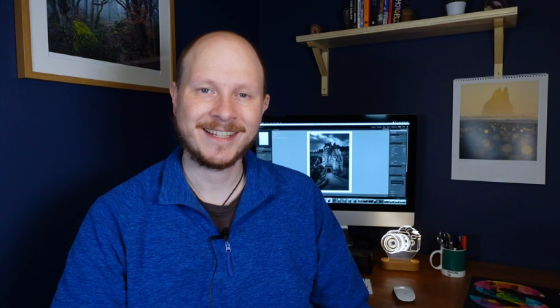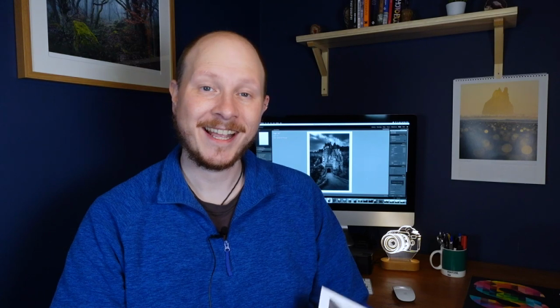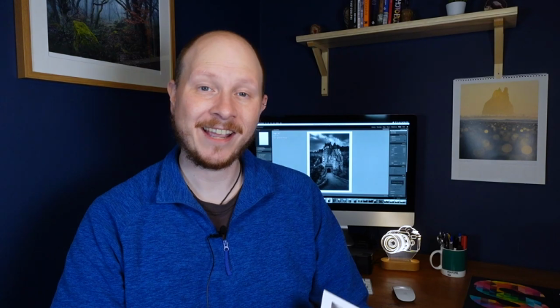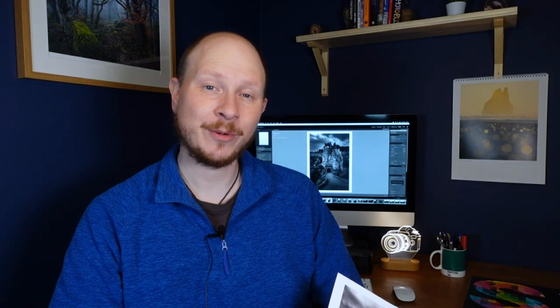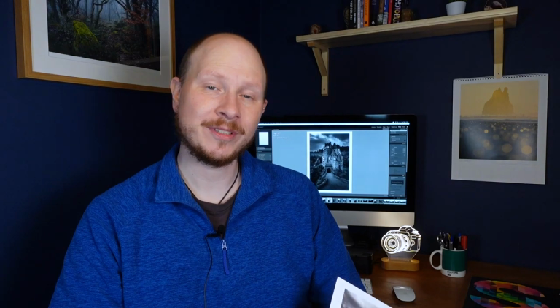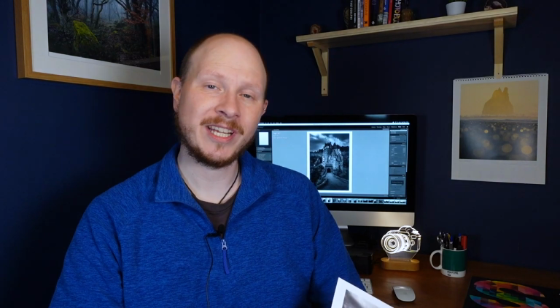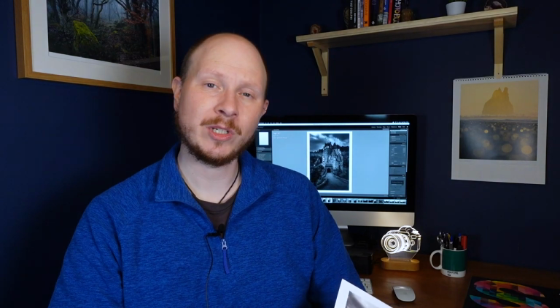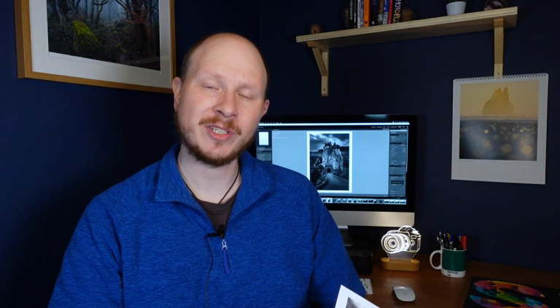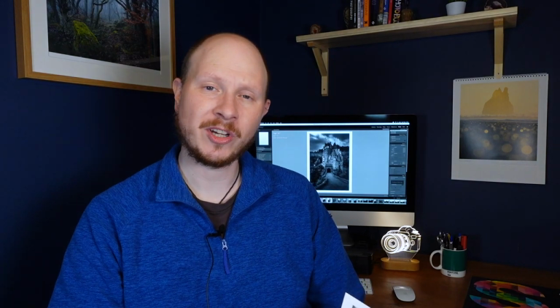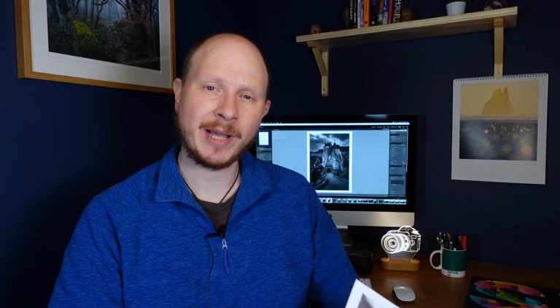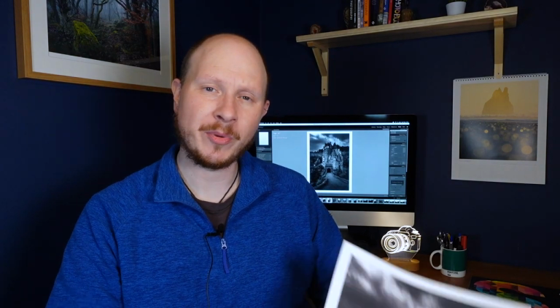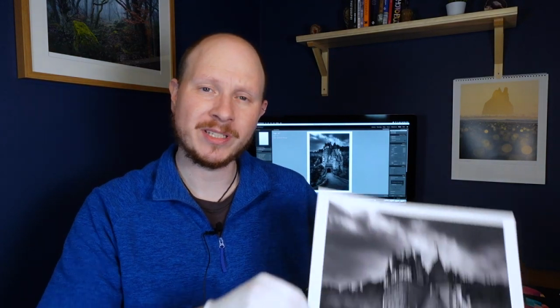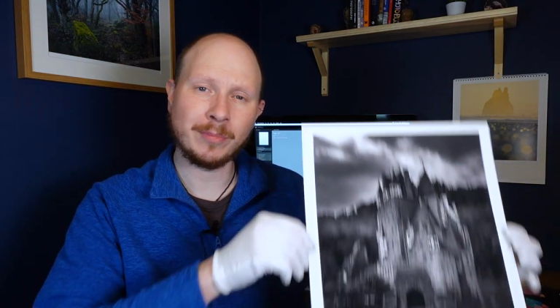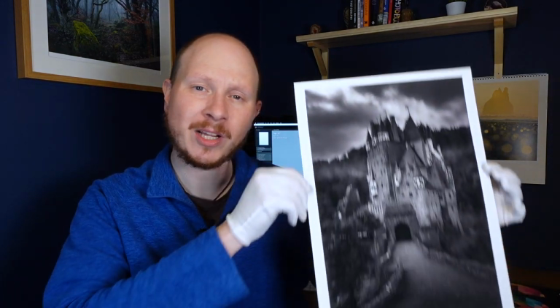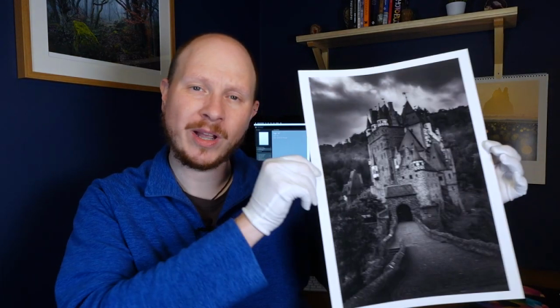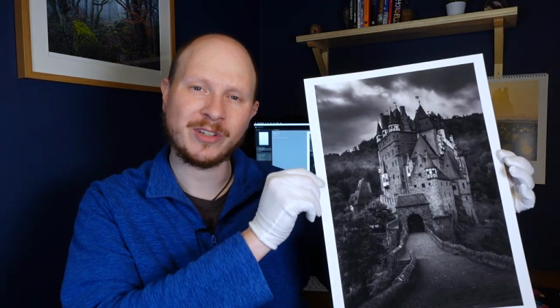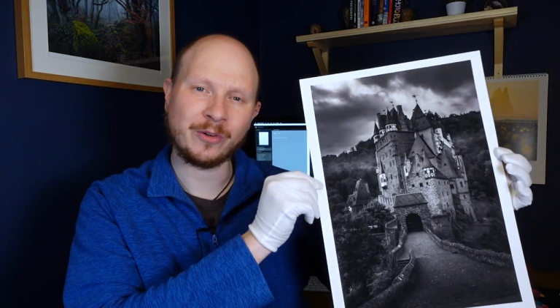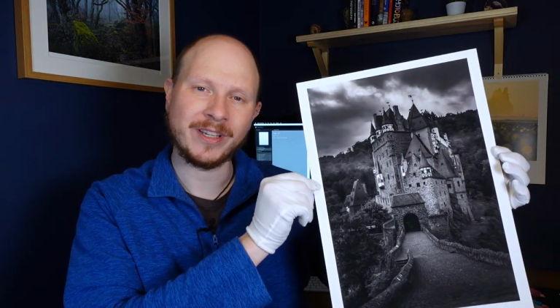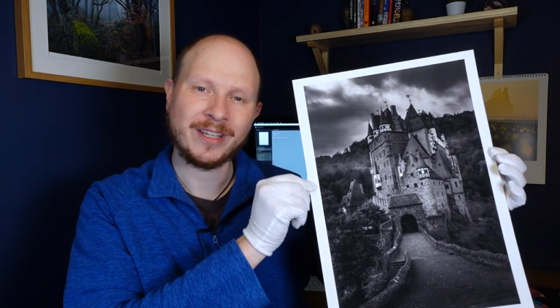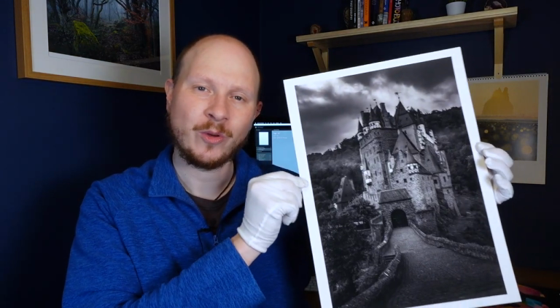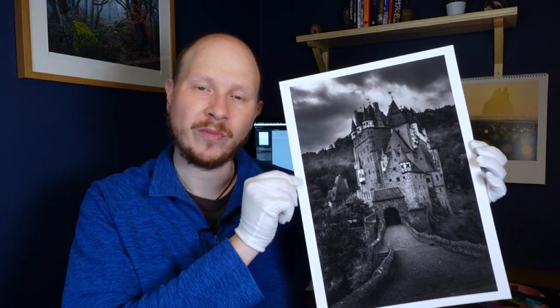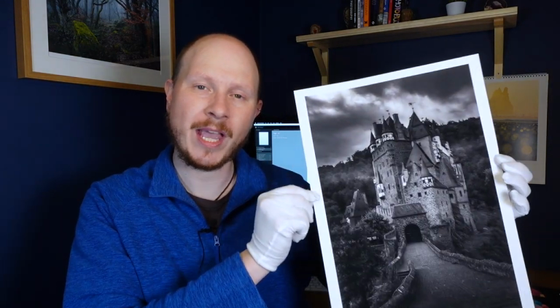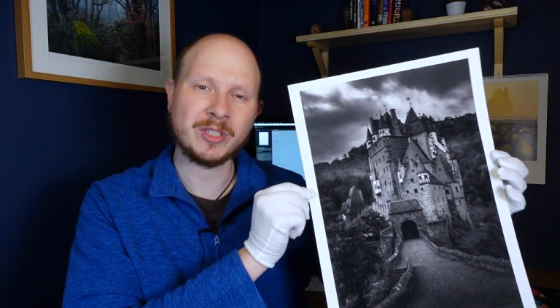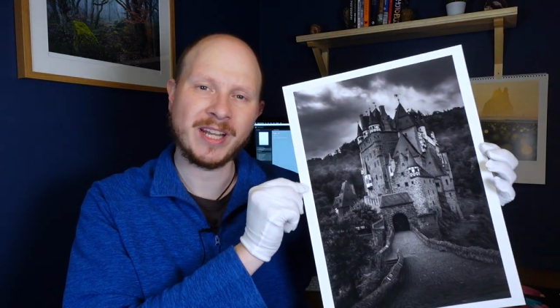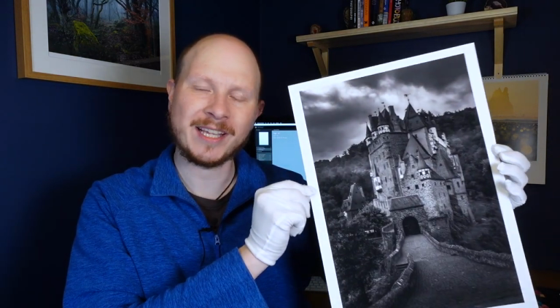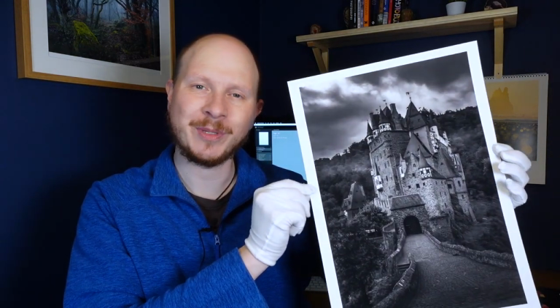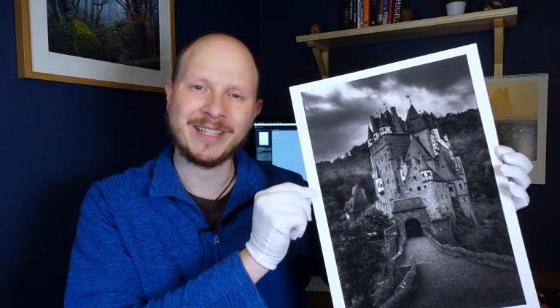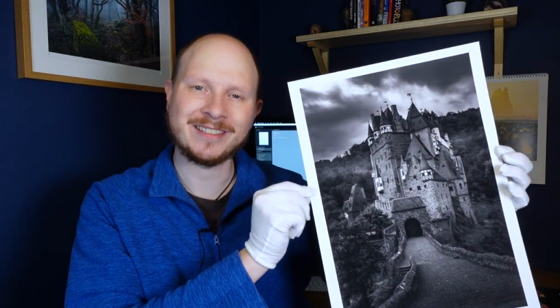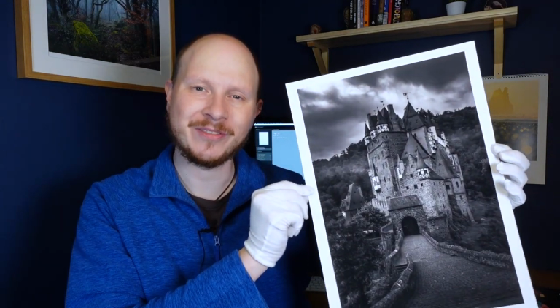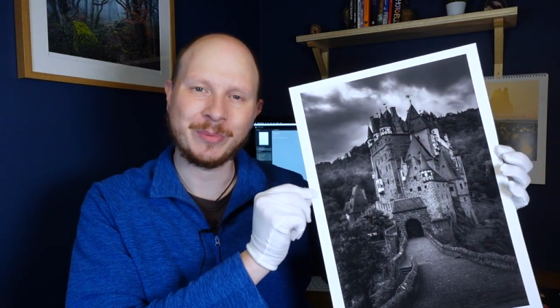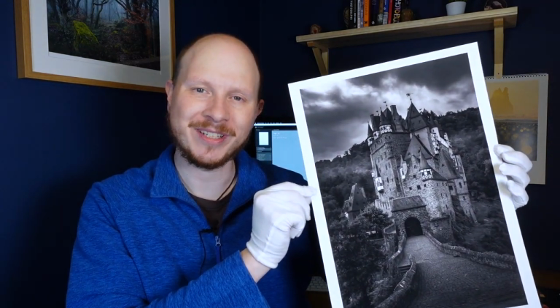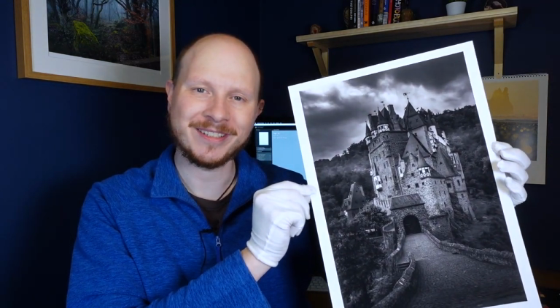Hey everyone, today we're going to be talking about printing black and white photography with the Epson XP970 printer.